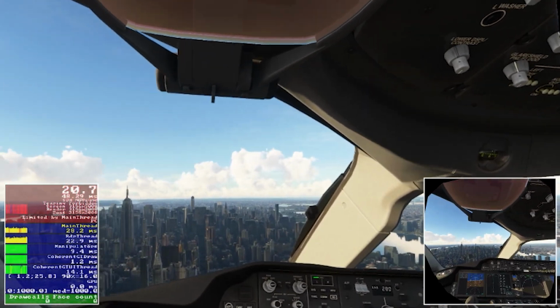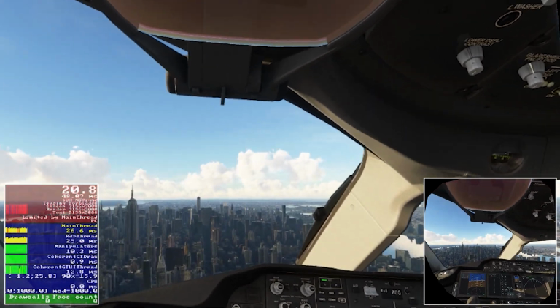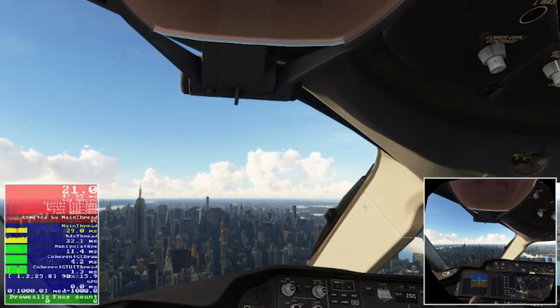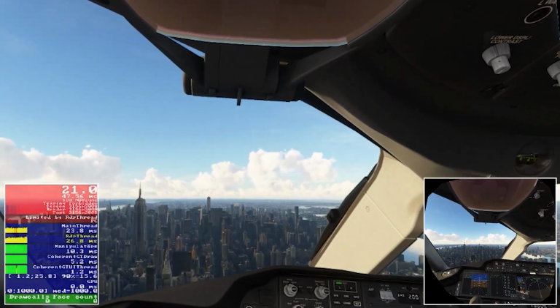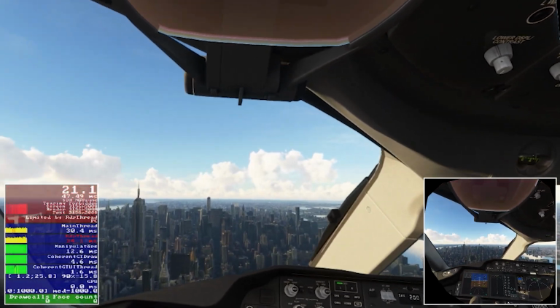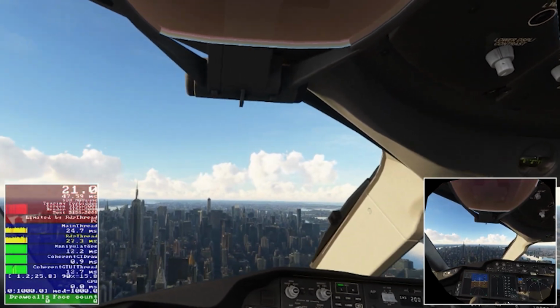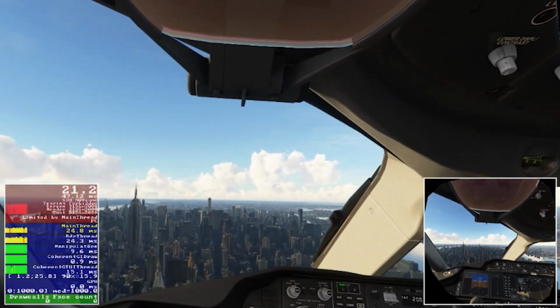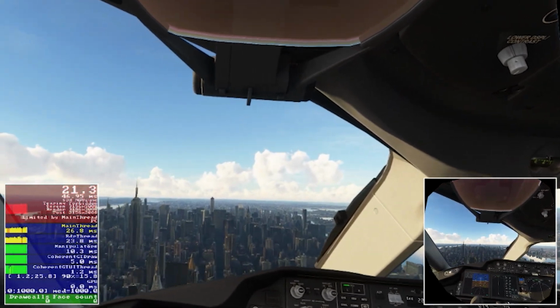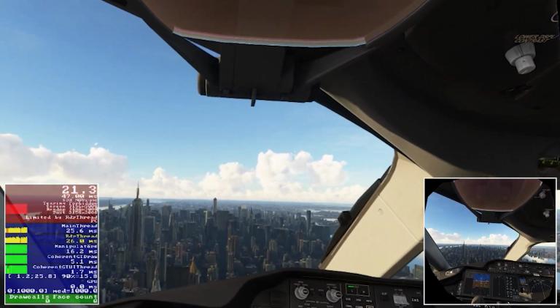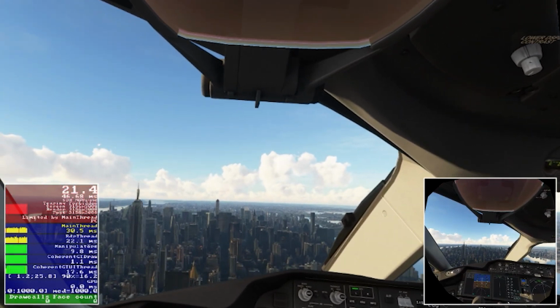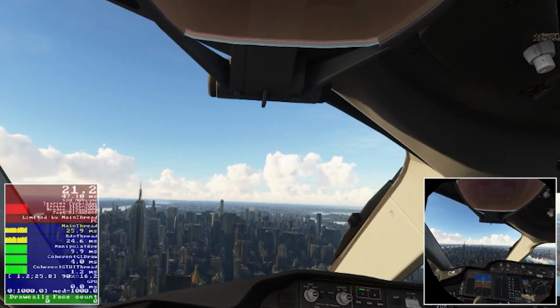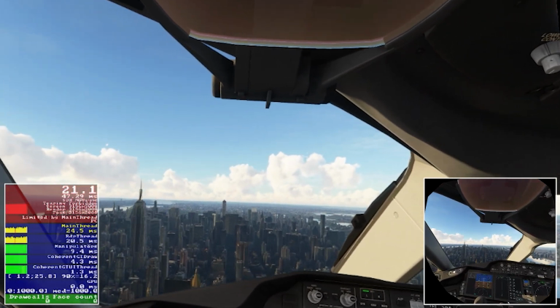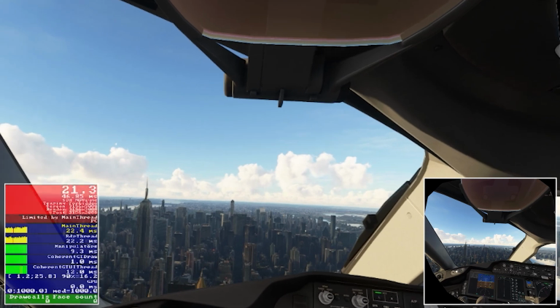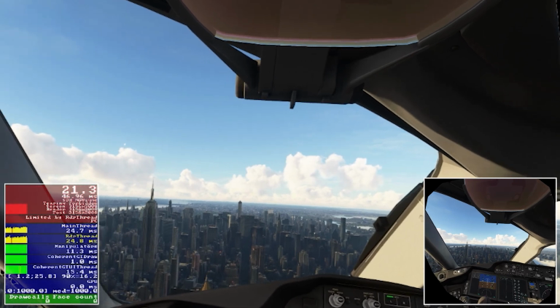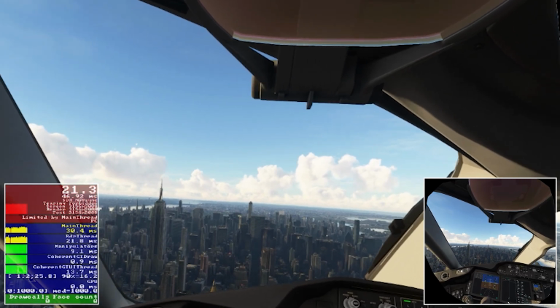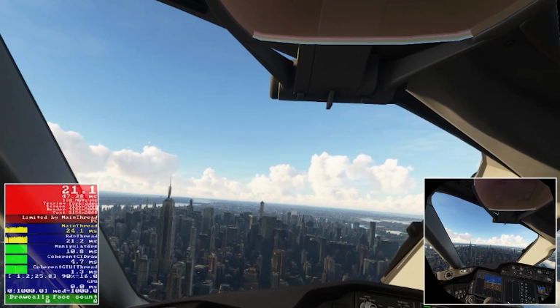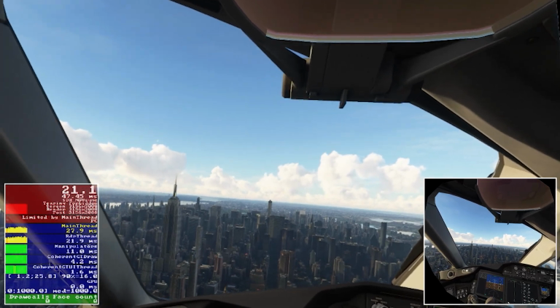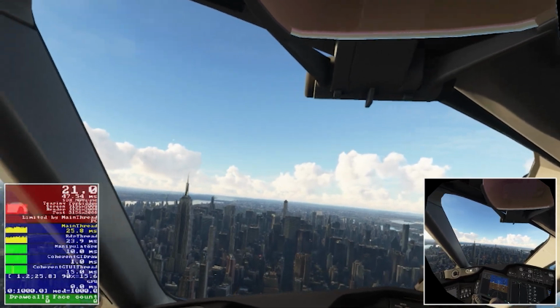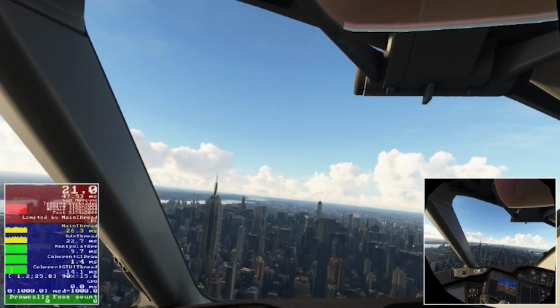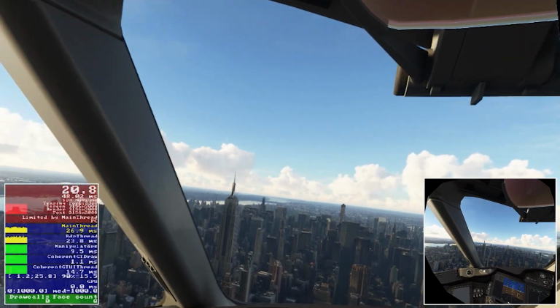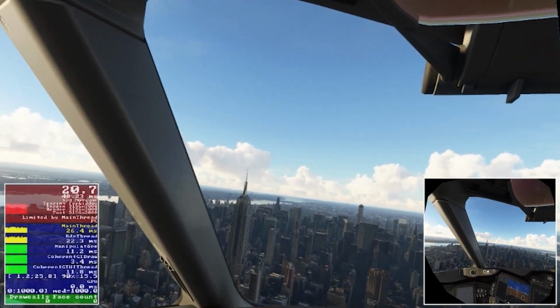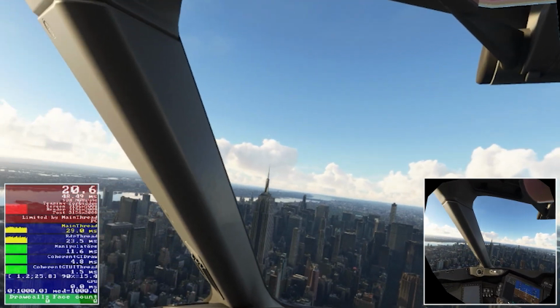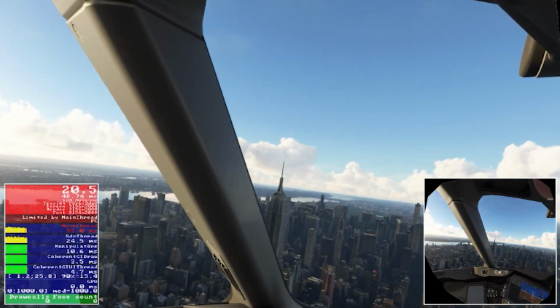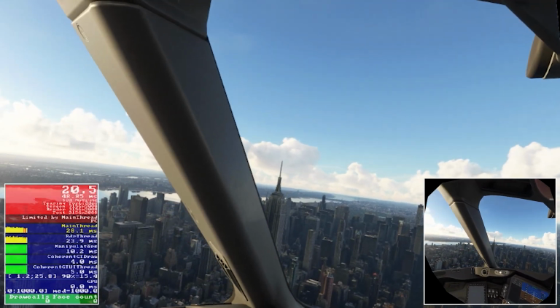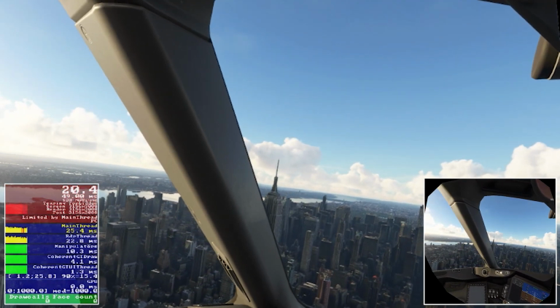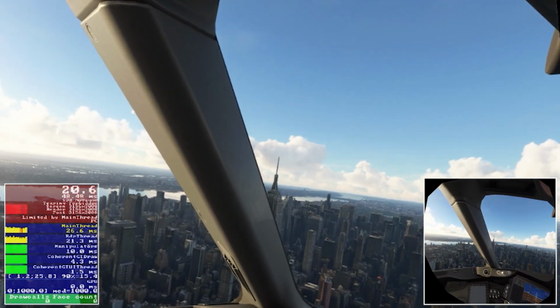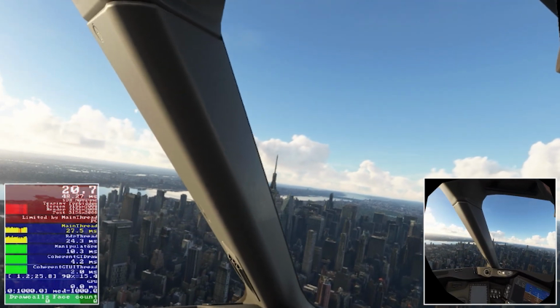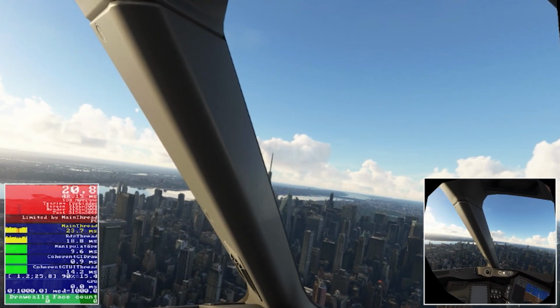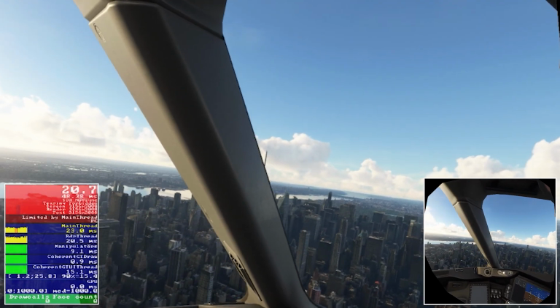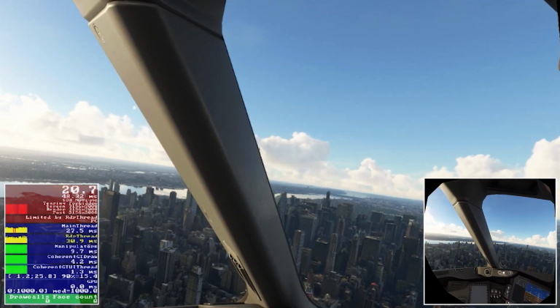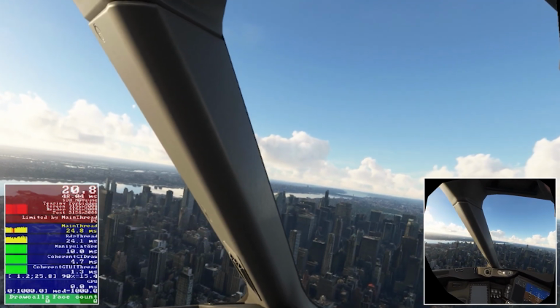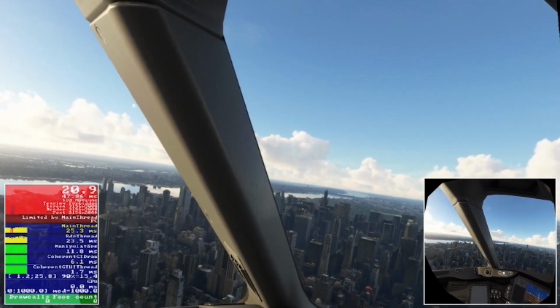On the bottom right I've got a smaller version of the binocular view, which gives you a much better sense of the clarity and the smoothness compared to the enlargement on screen.